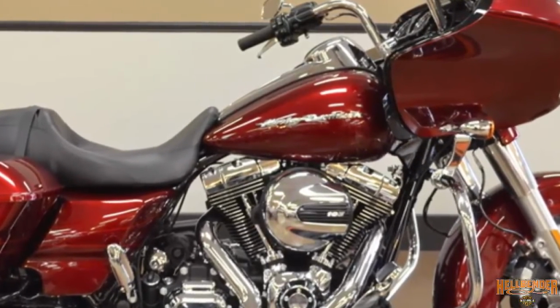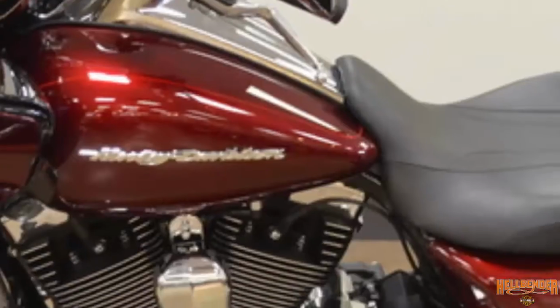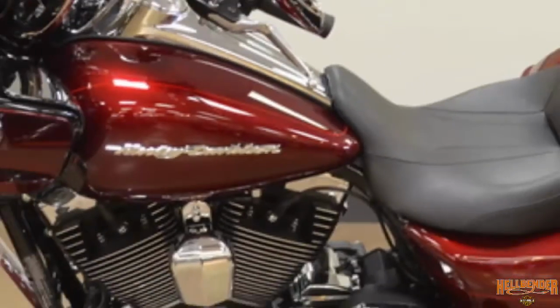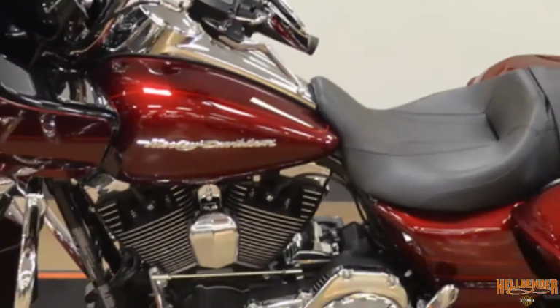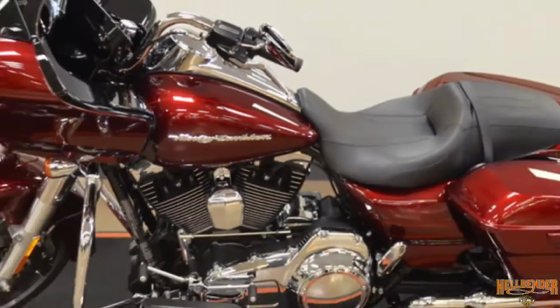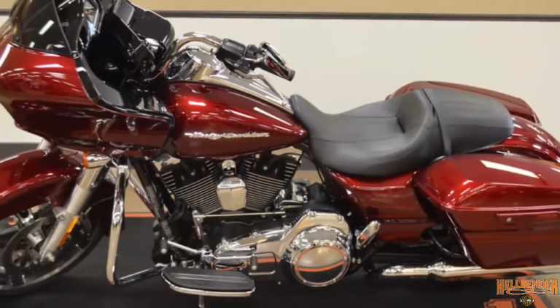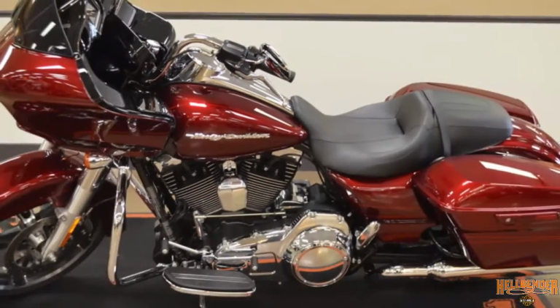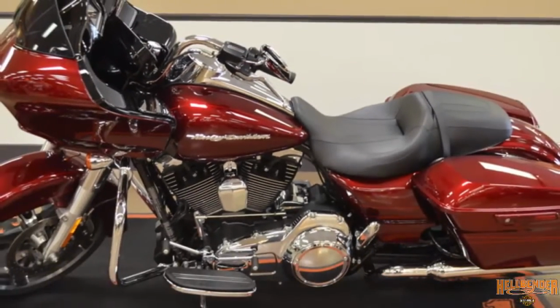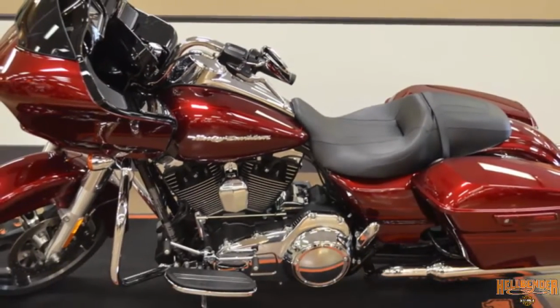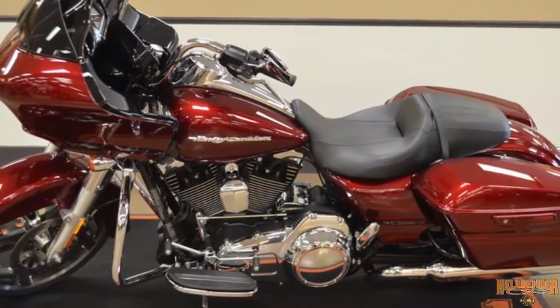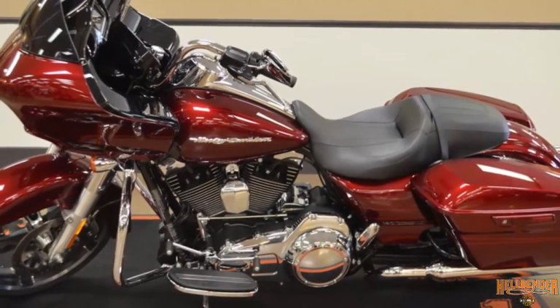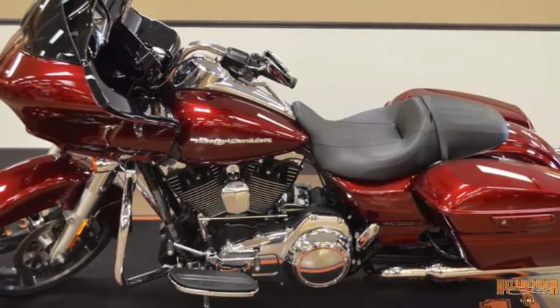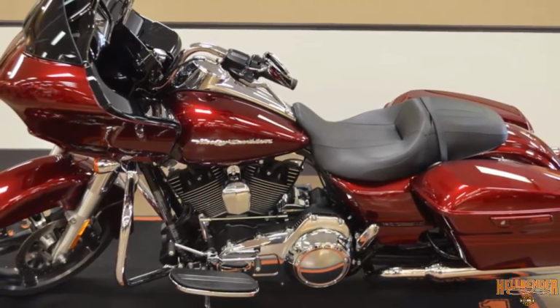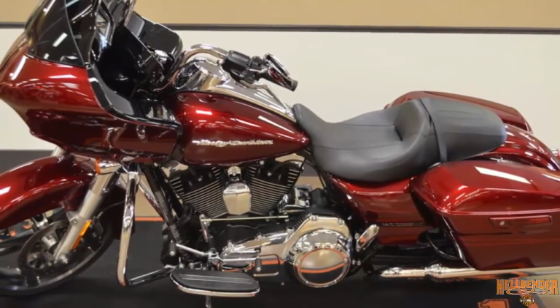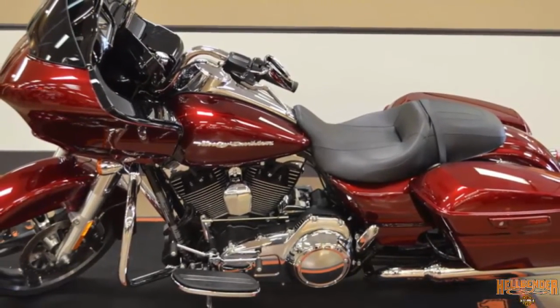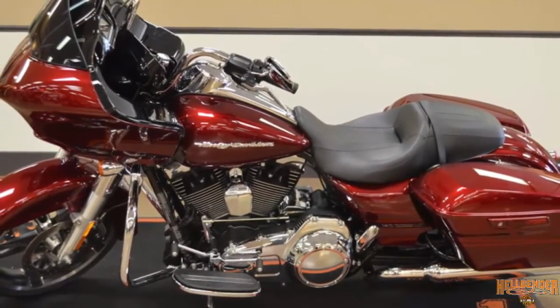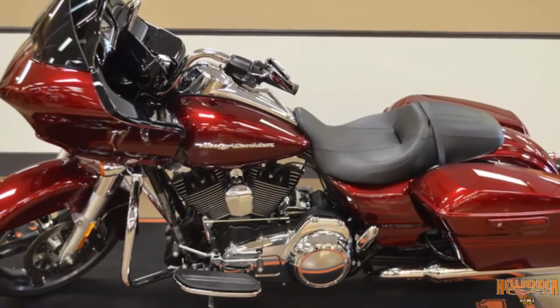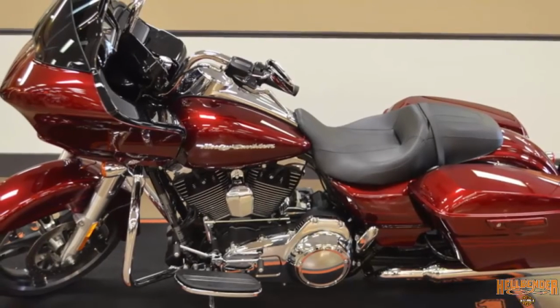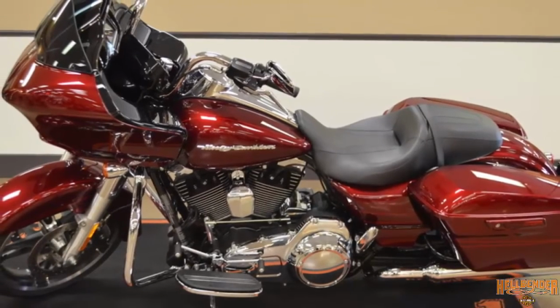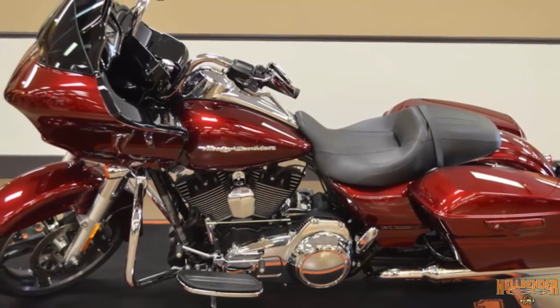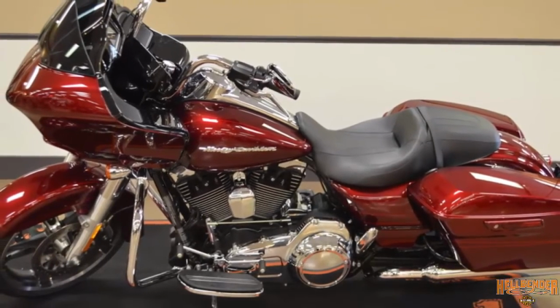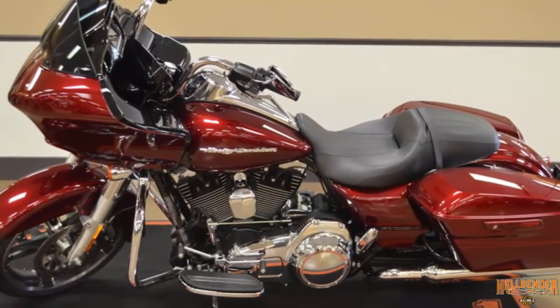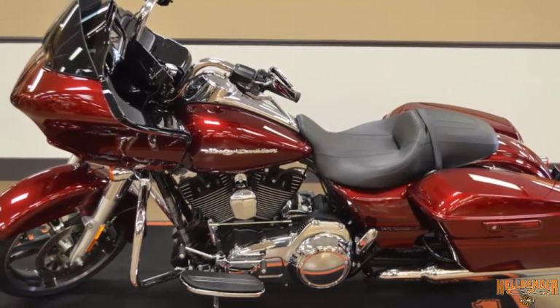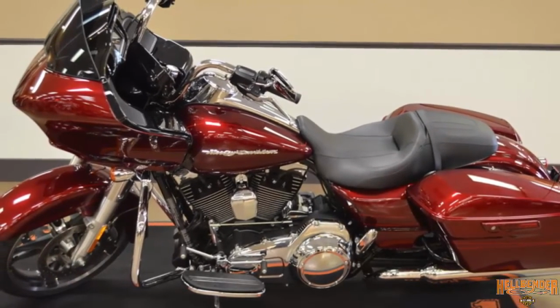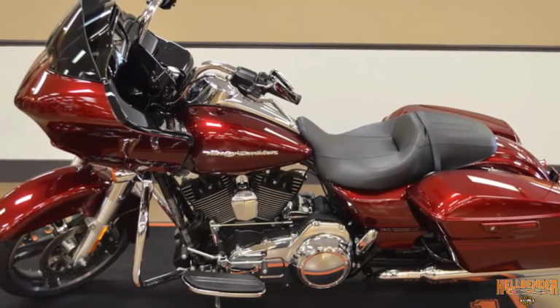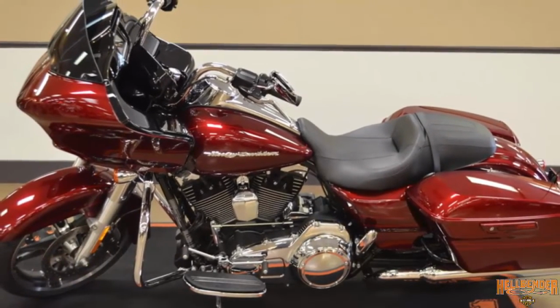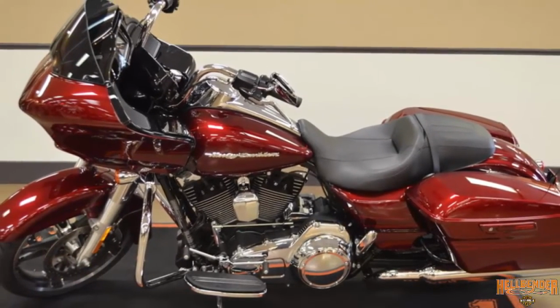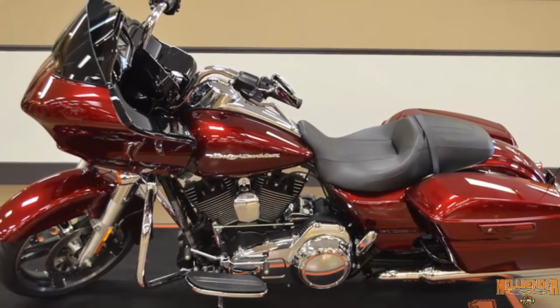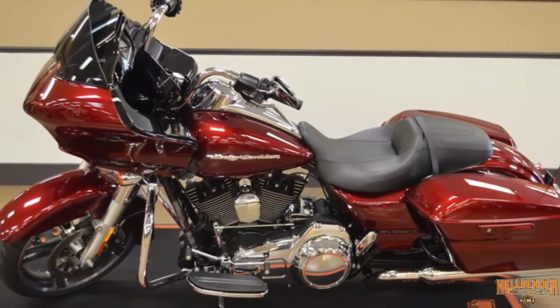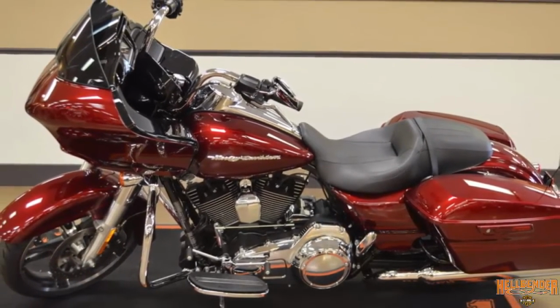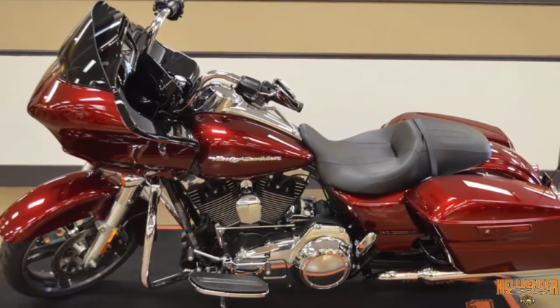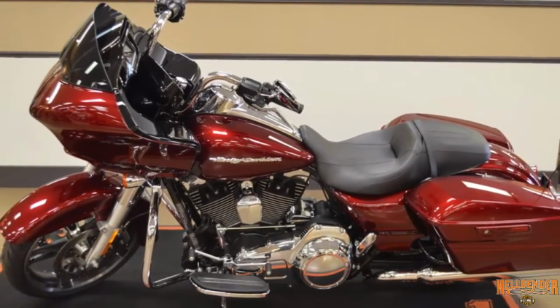This Harley-Davidson Road Glide Special is for sale at your Harley dealer, Hellbender Harley-Davidson.